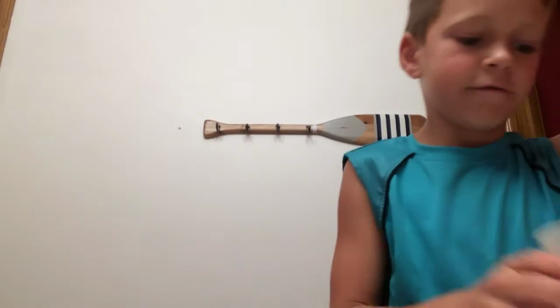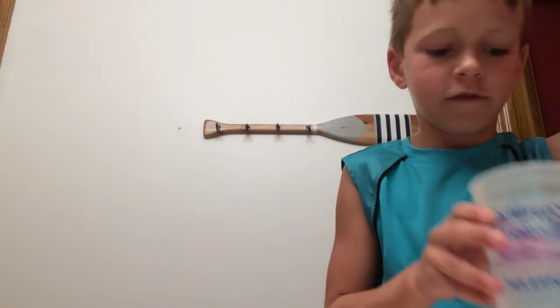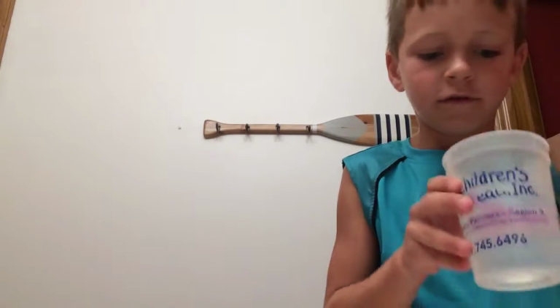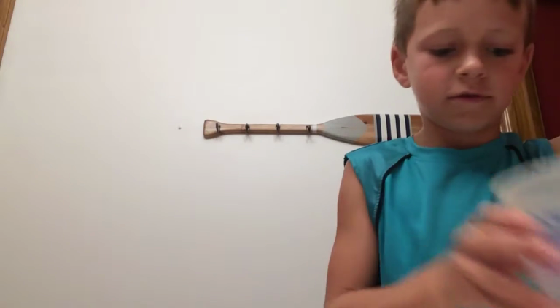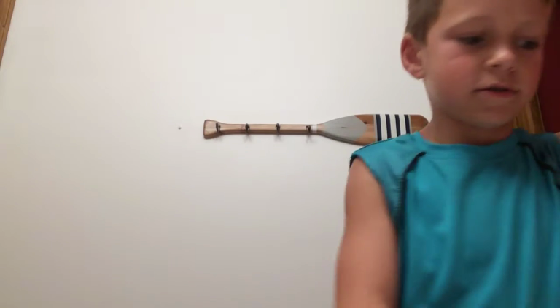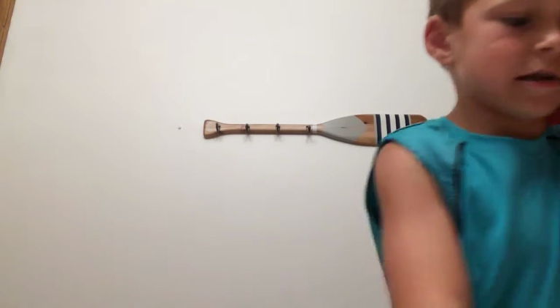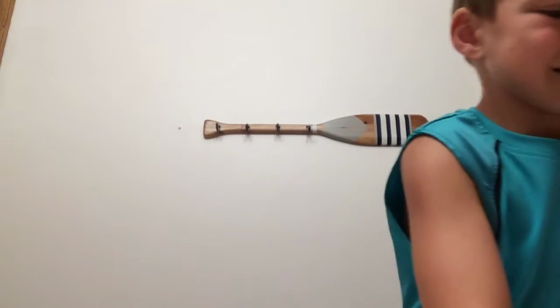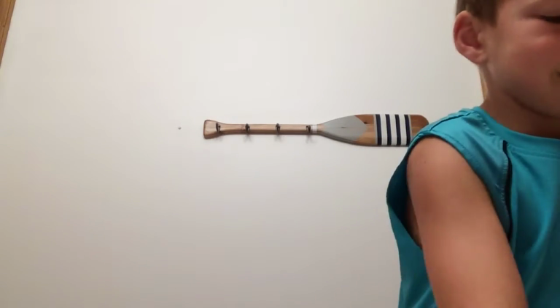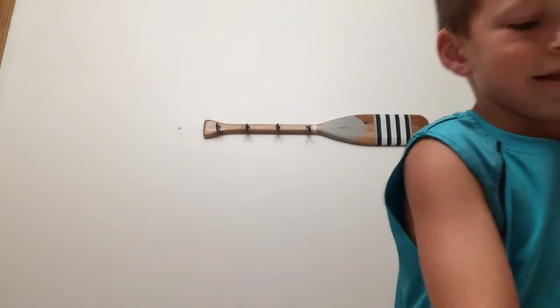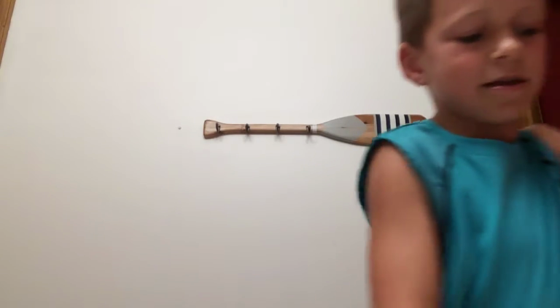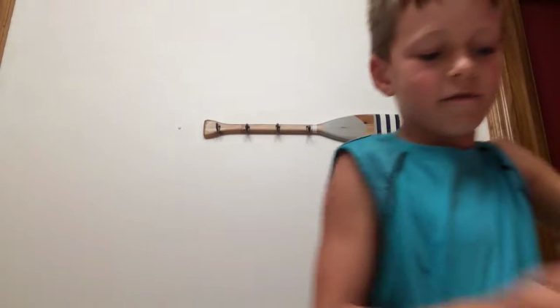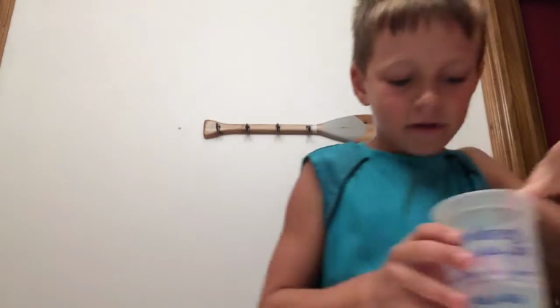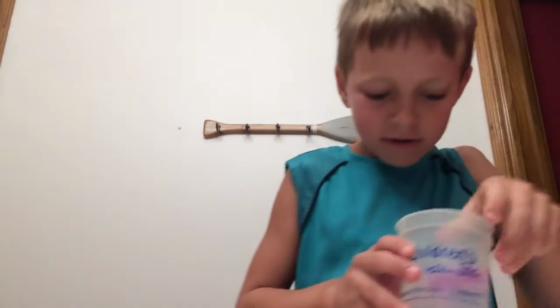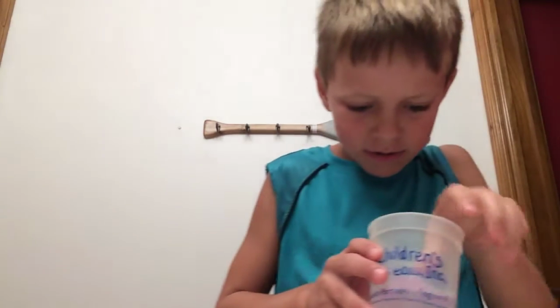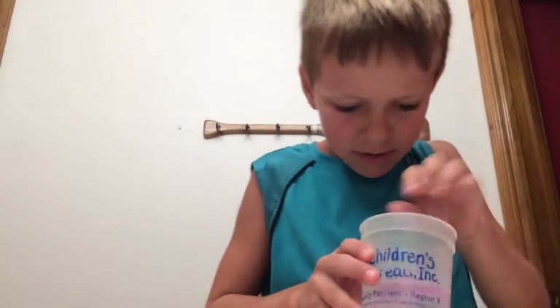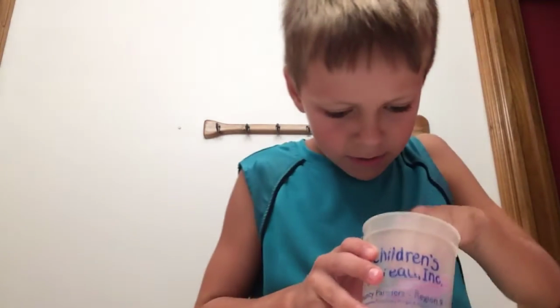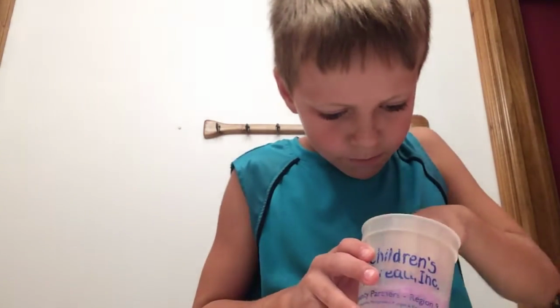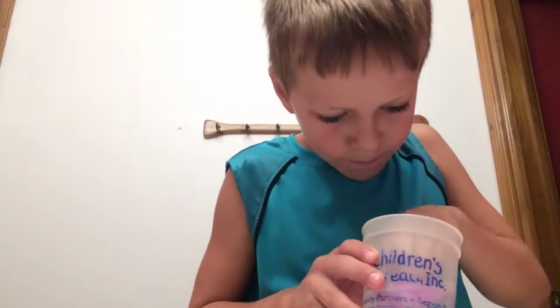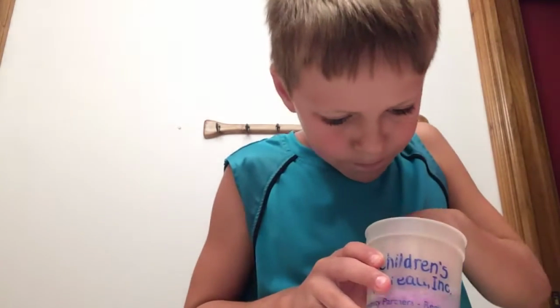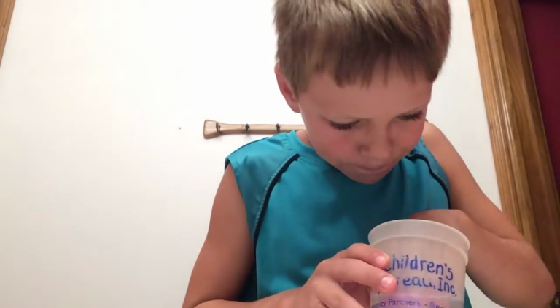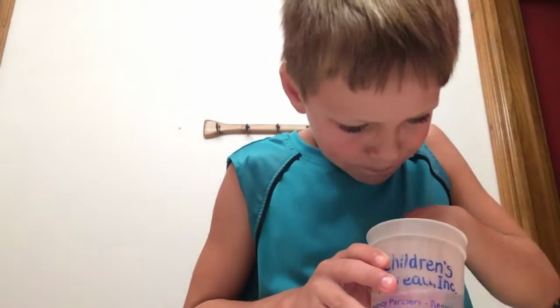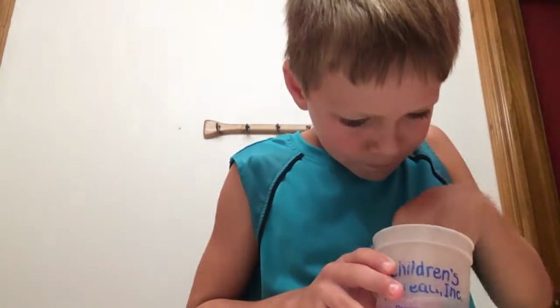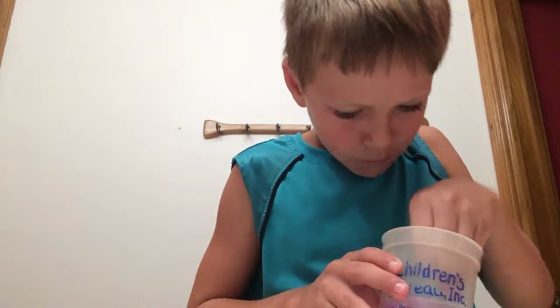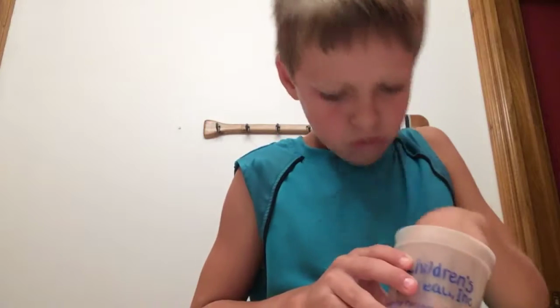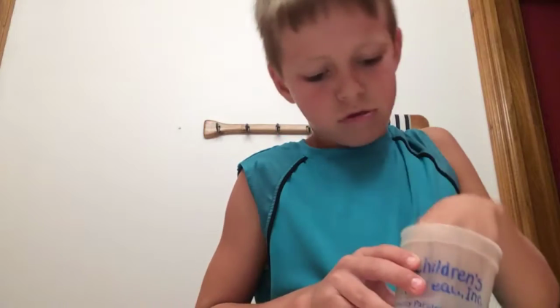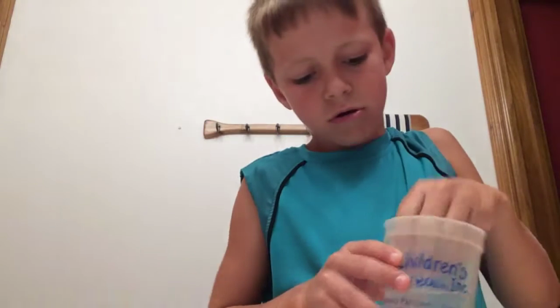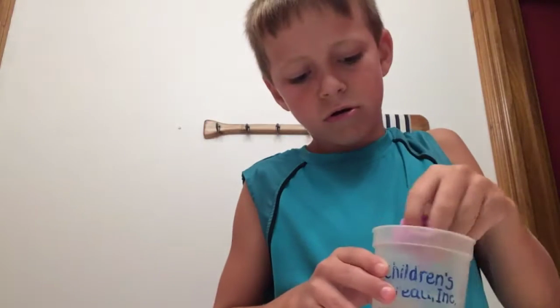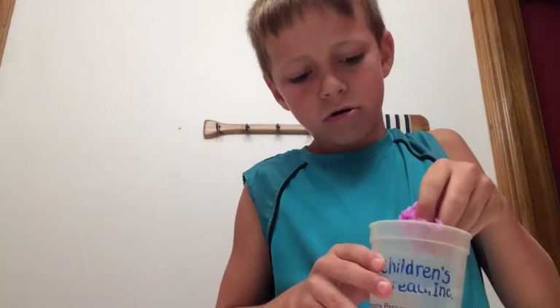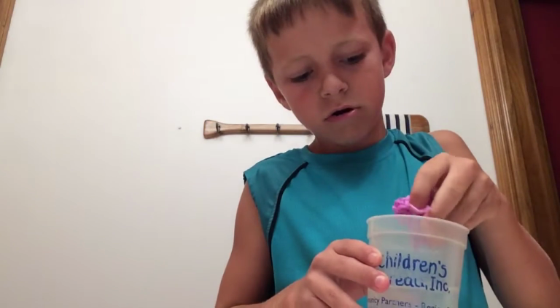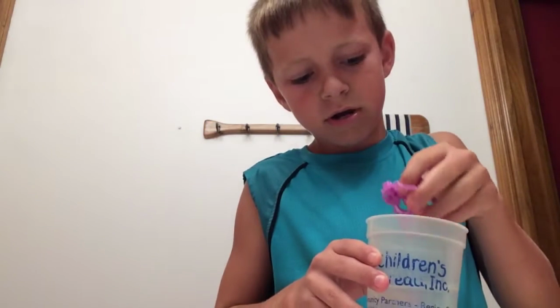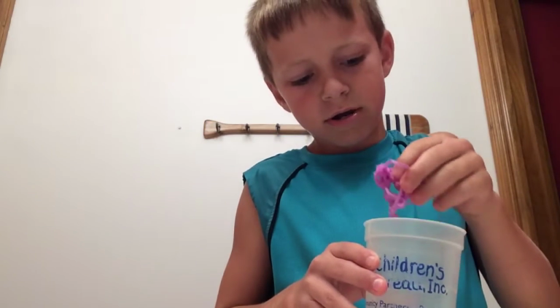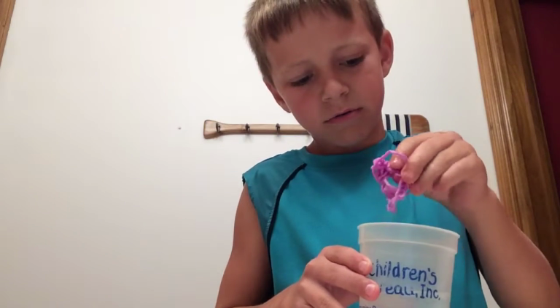It floats, so that's what we're lucky for. It's hard now.